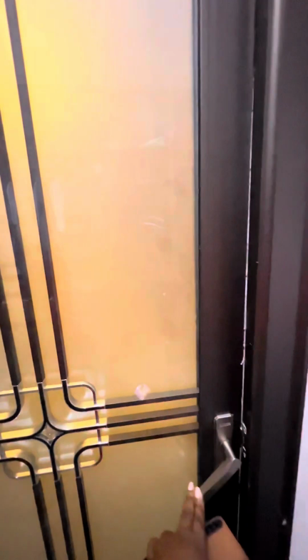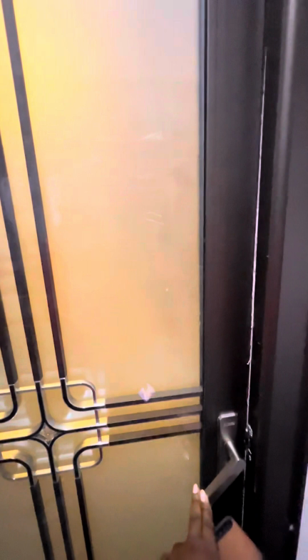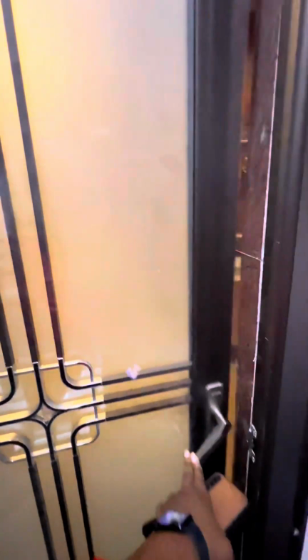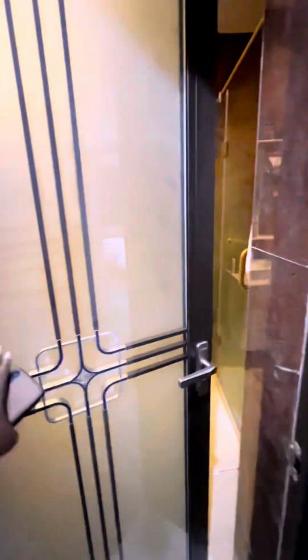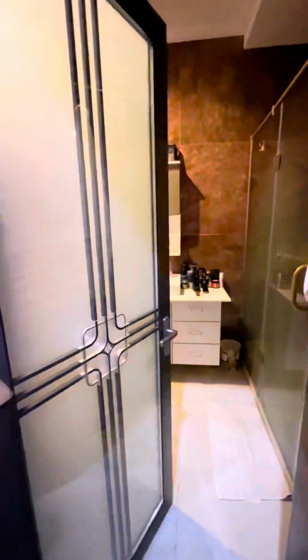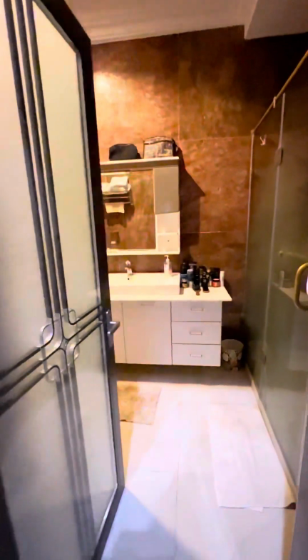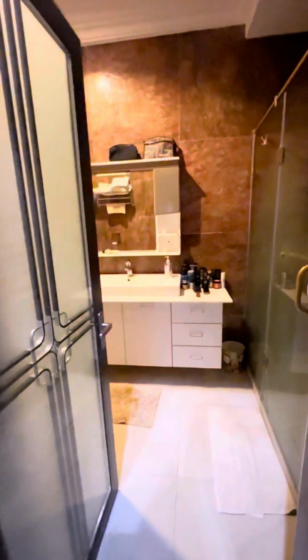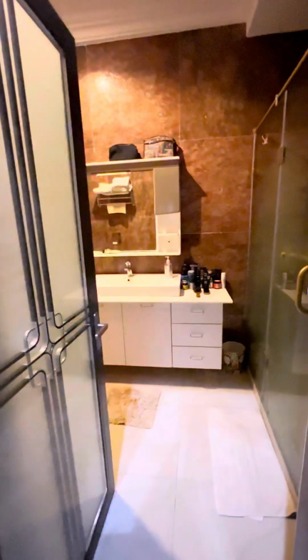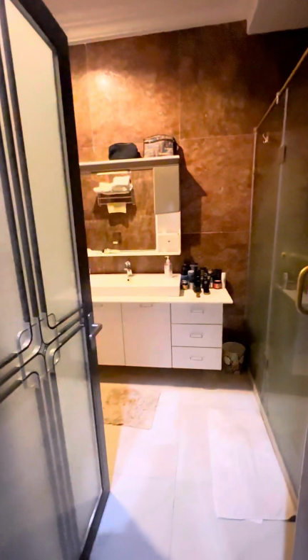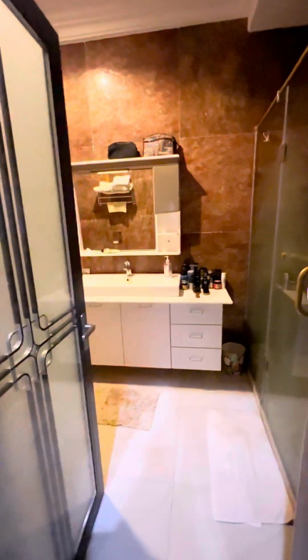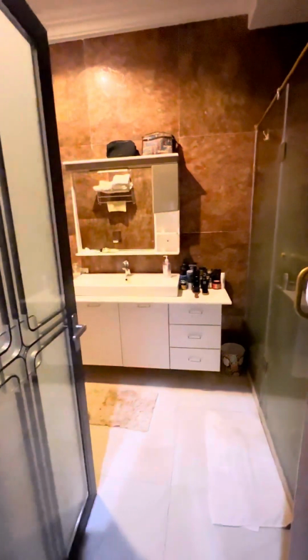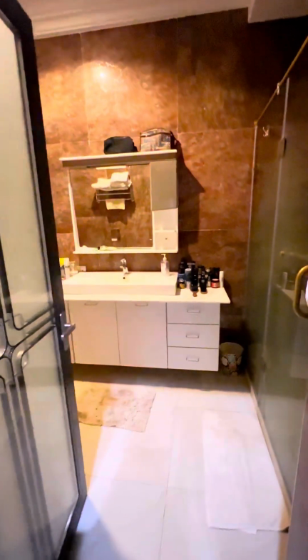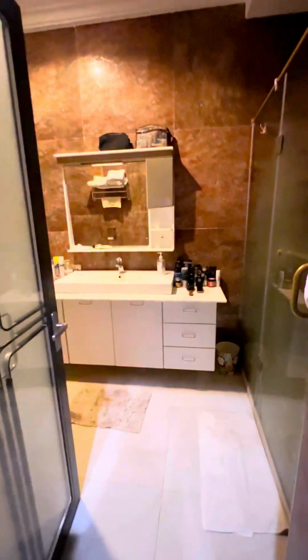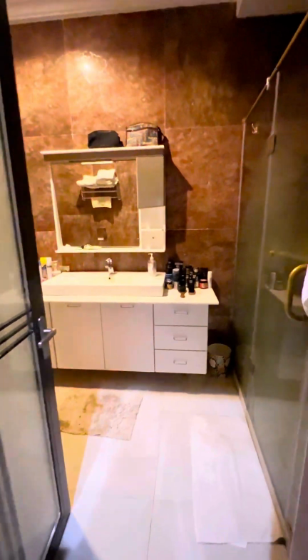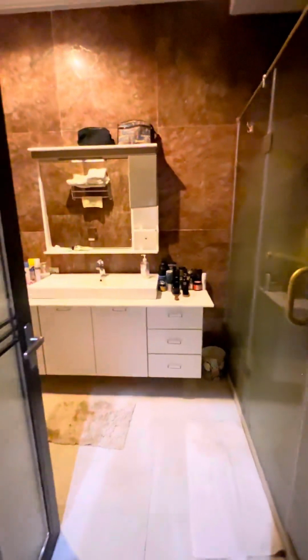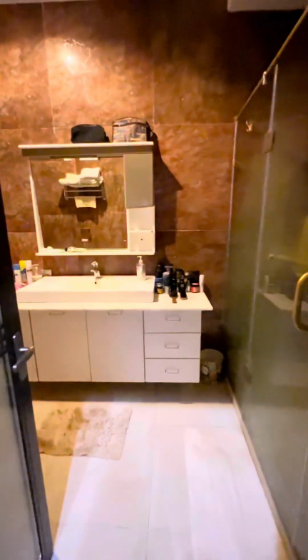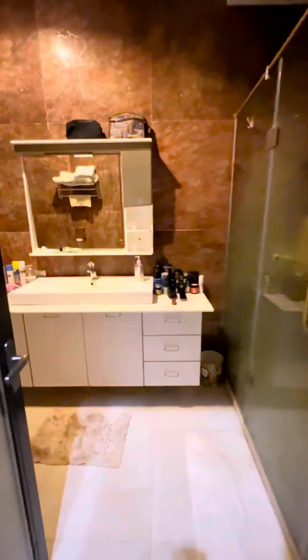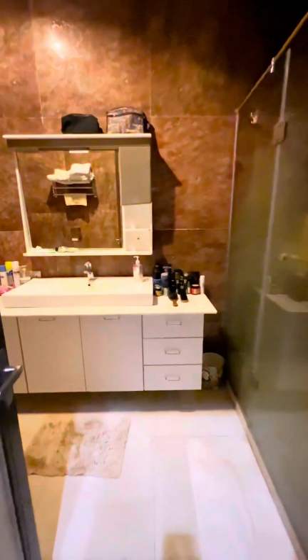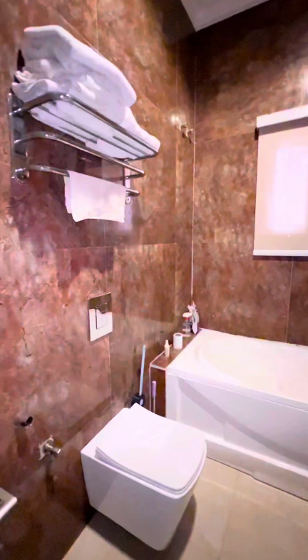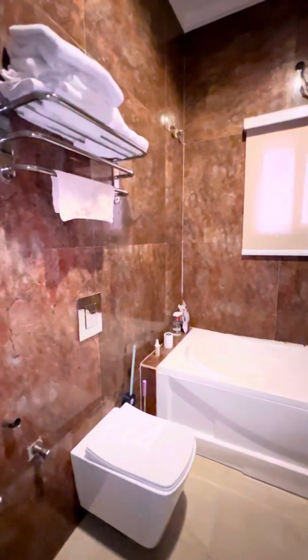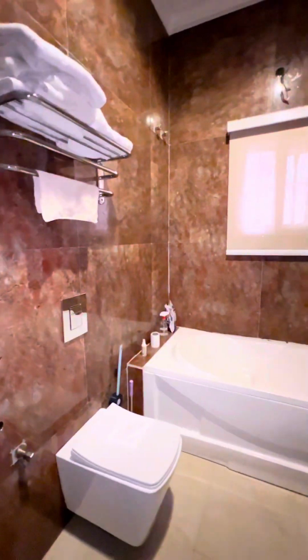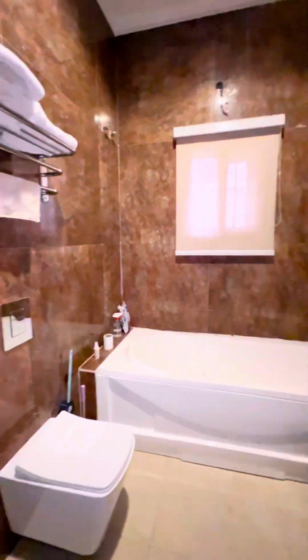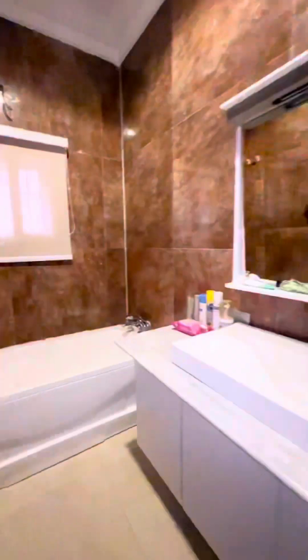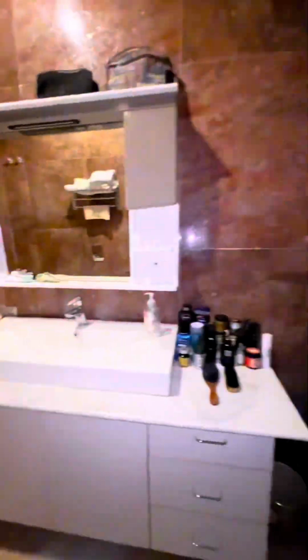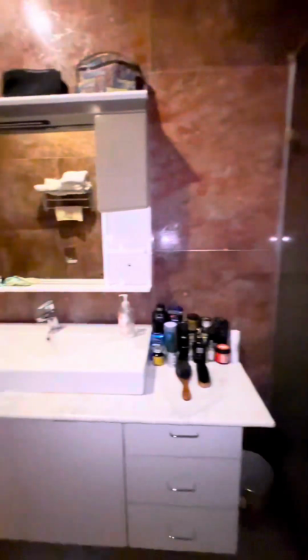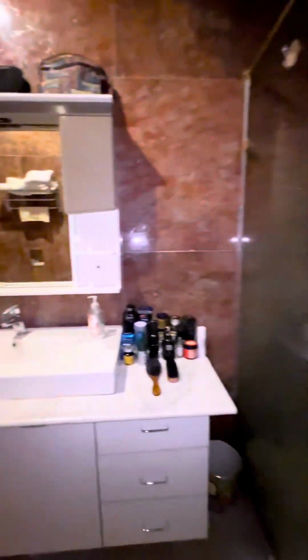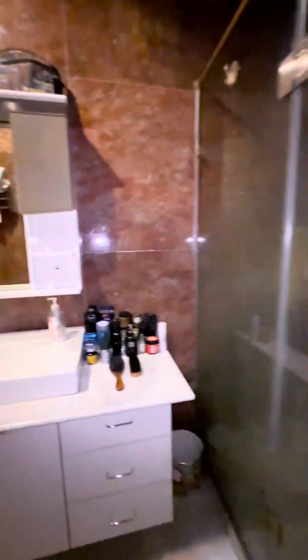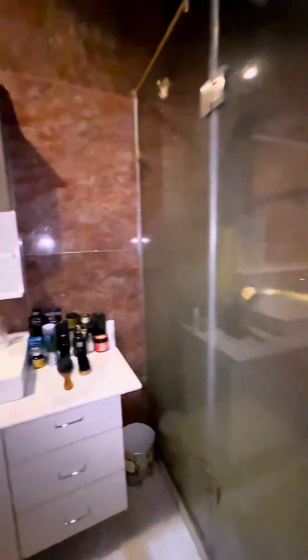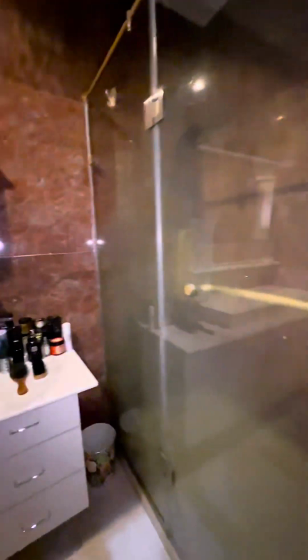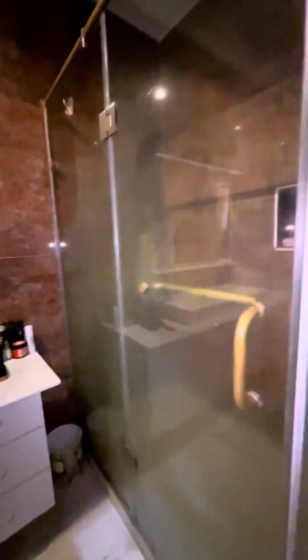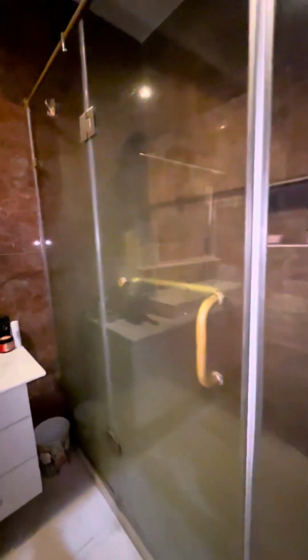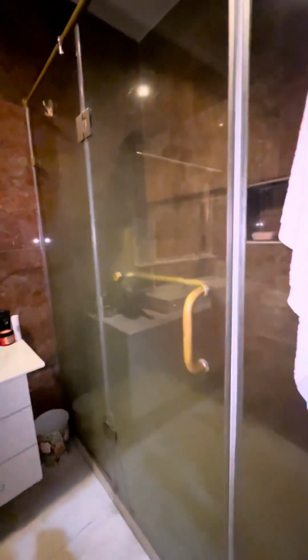It's time to see the master's bedroom. Not only is it spacious, but it also includes a home office.